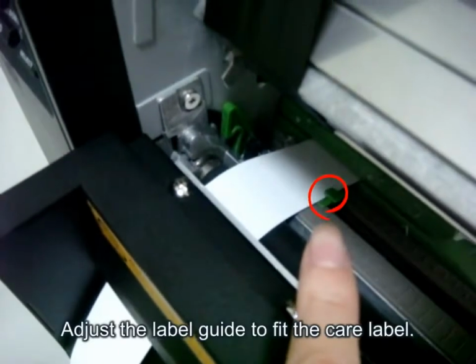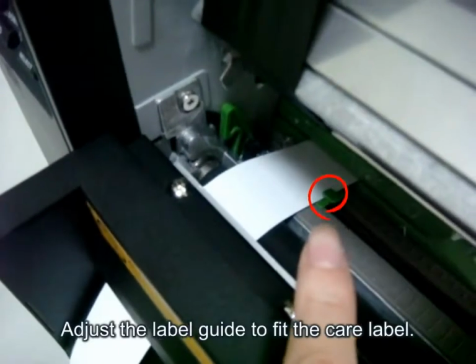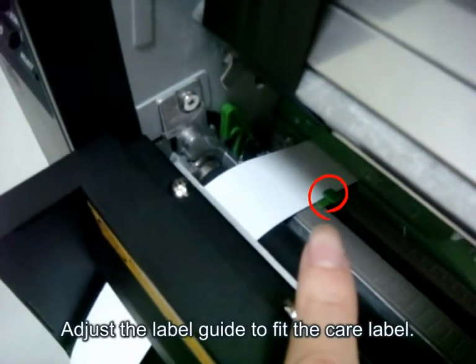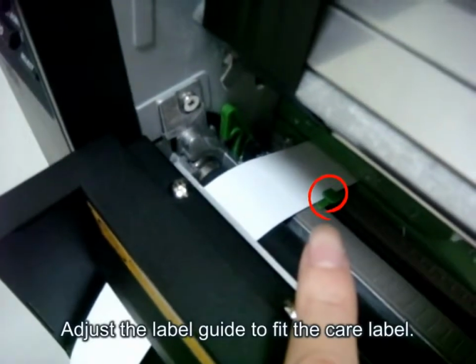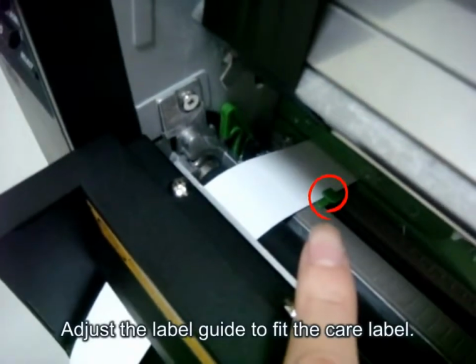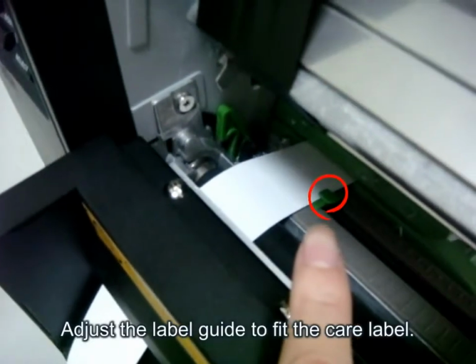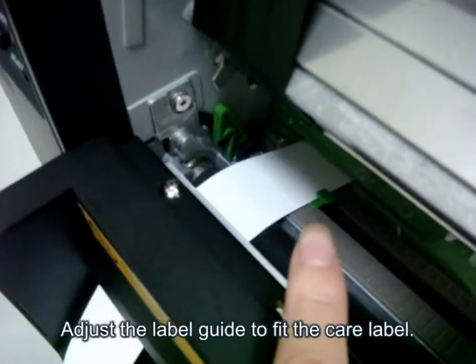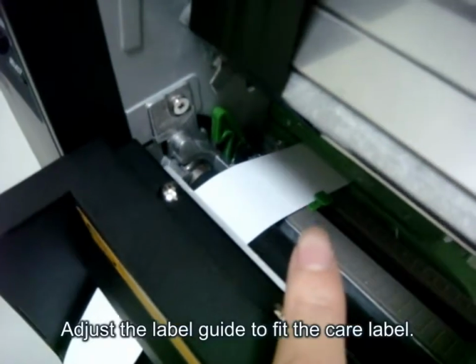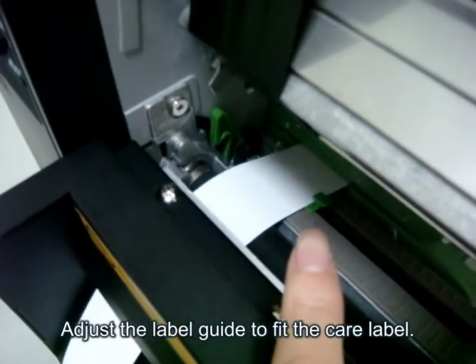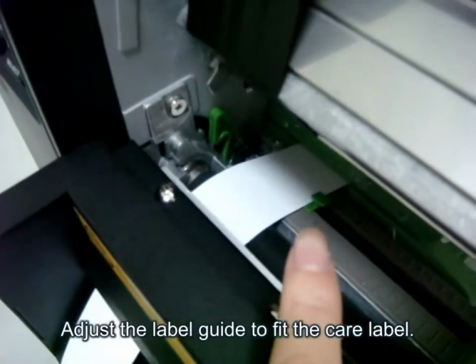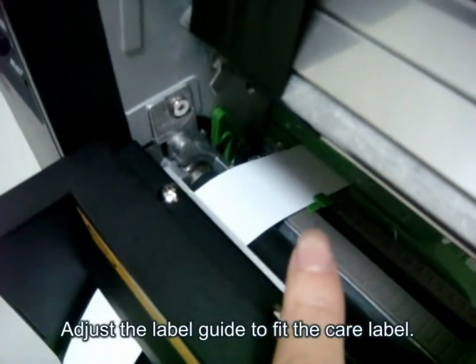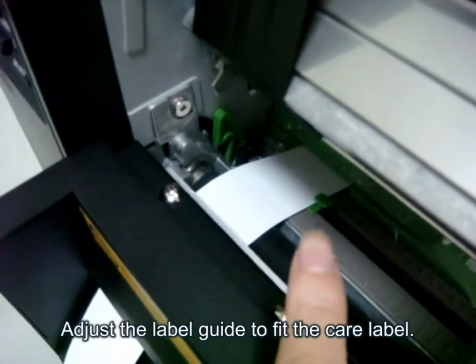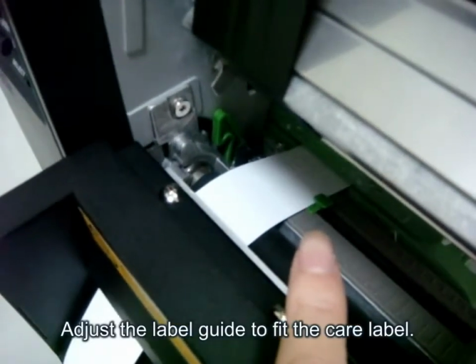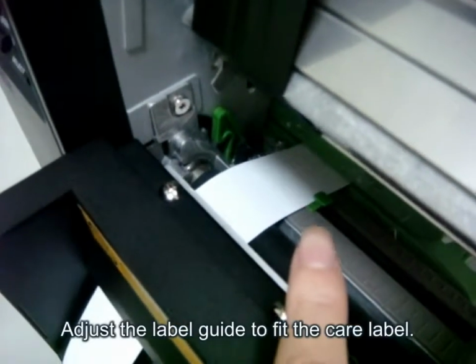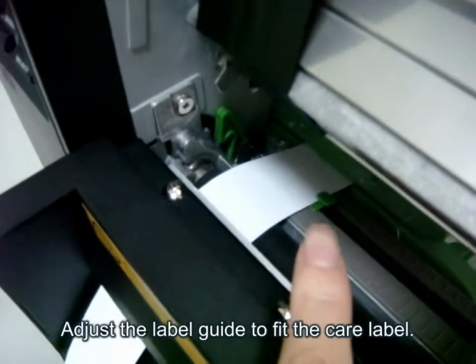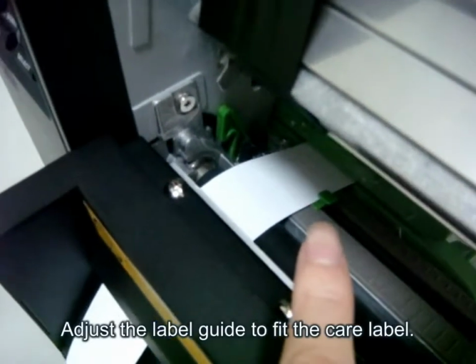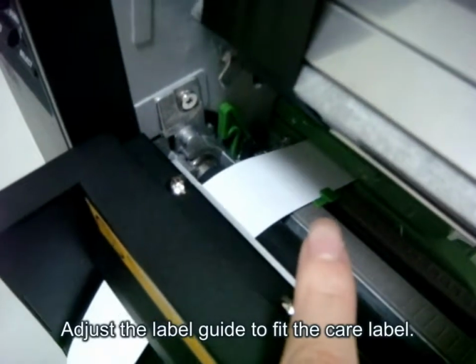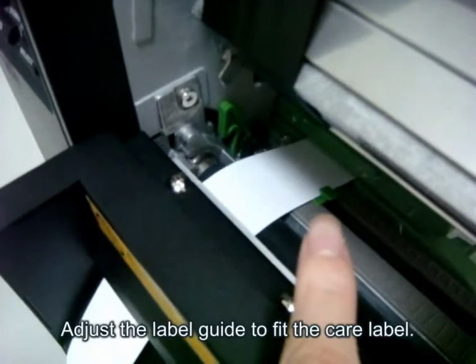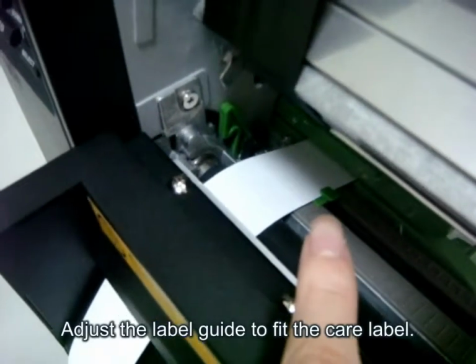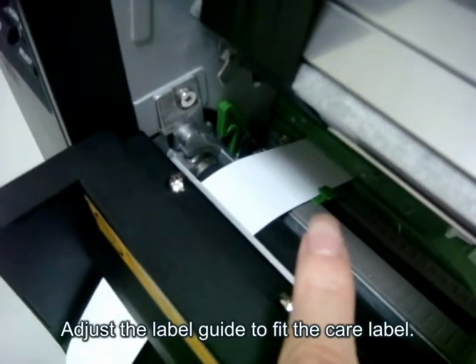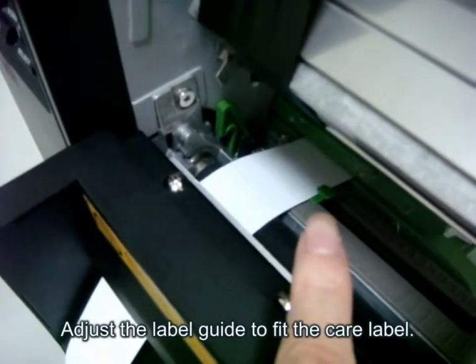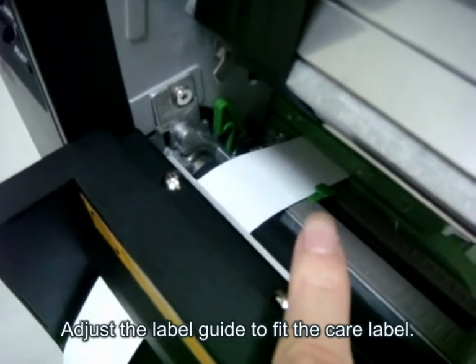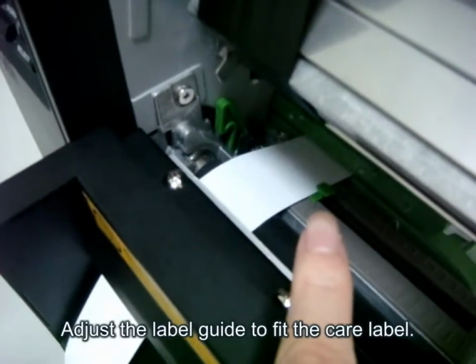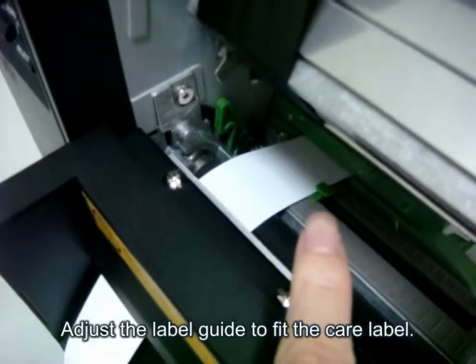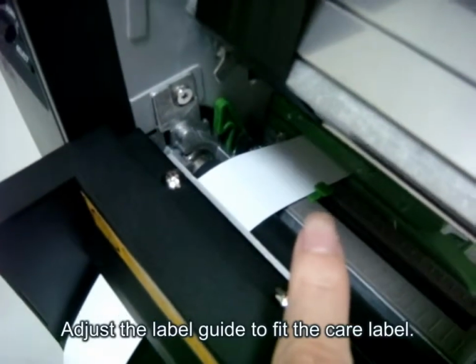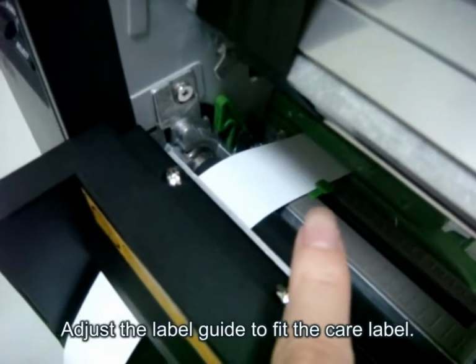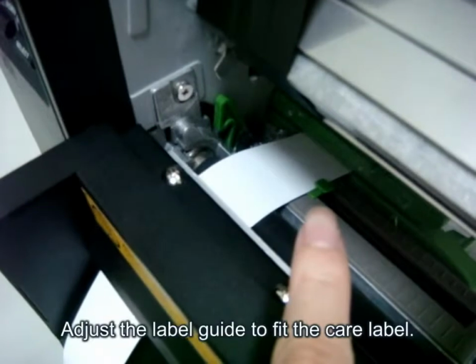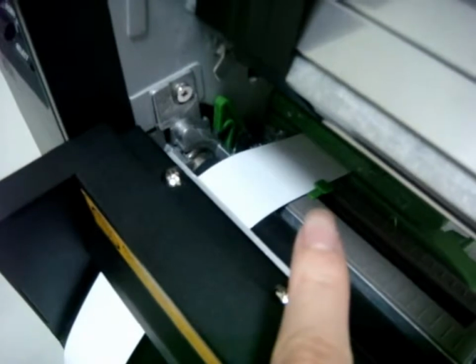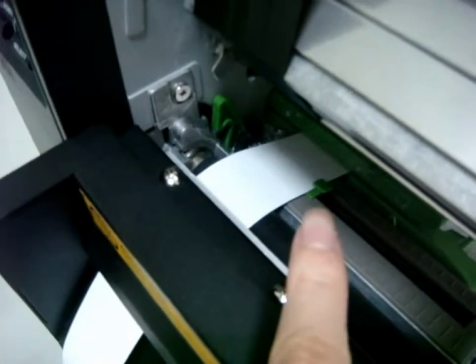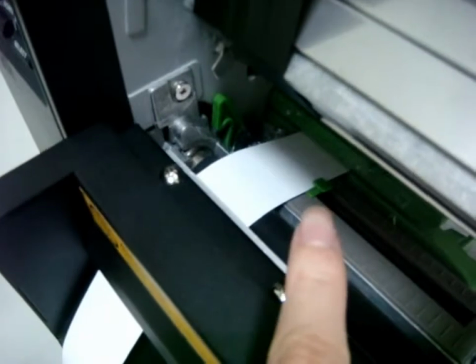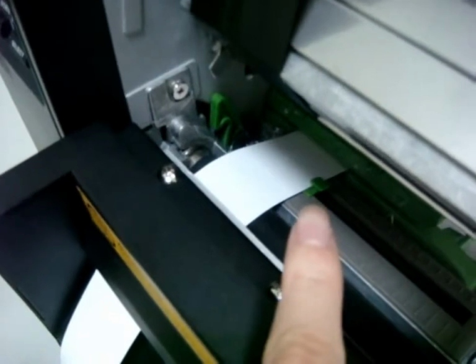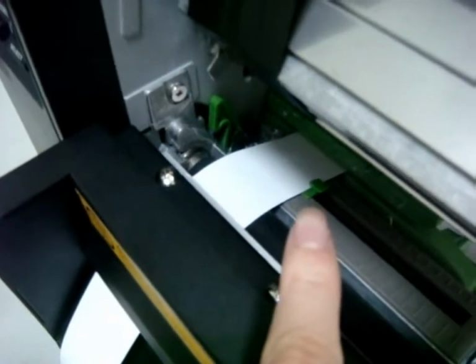Fourth, adjust the label guide to fix the care label.